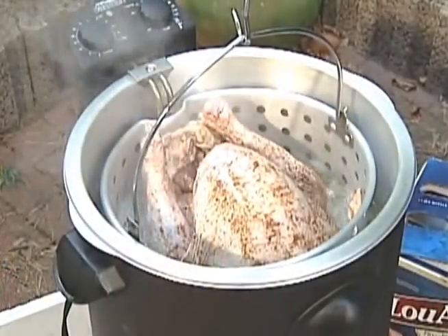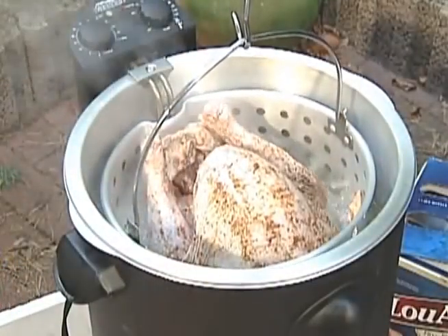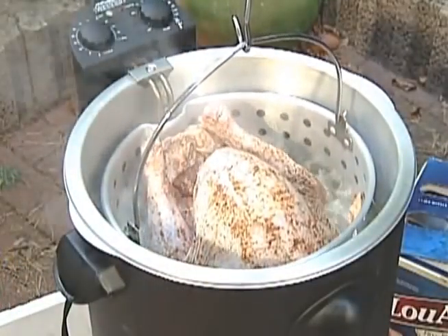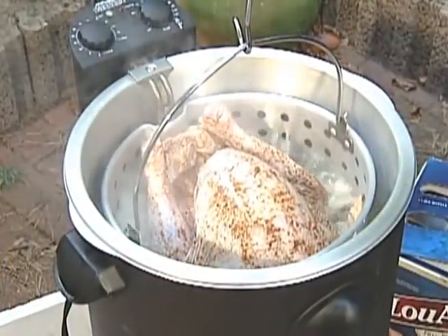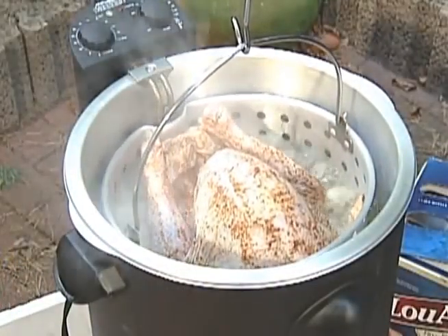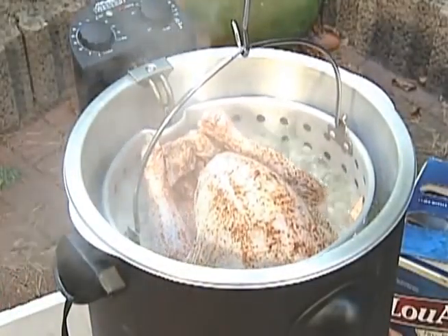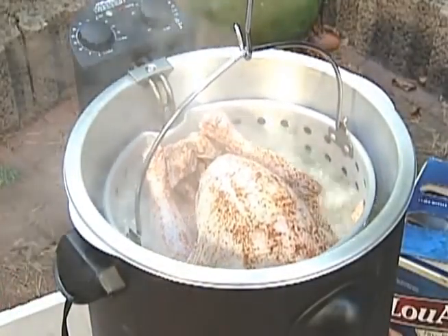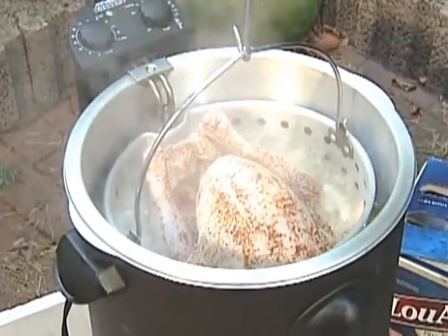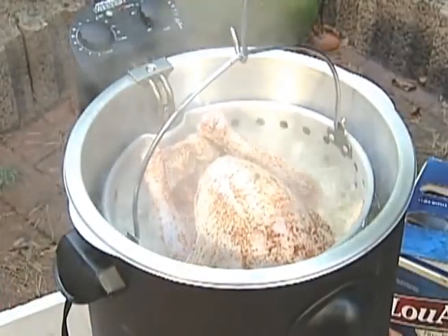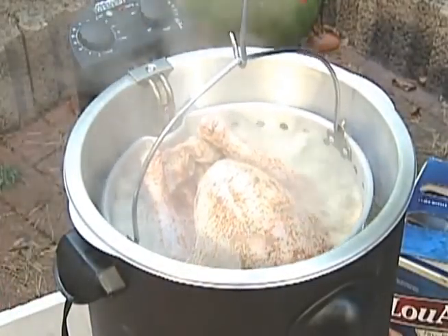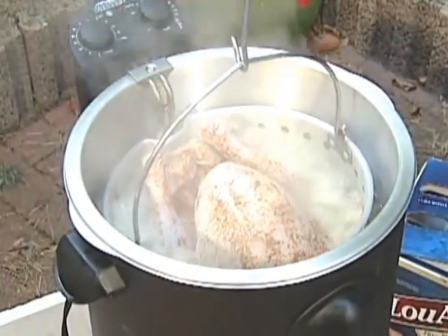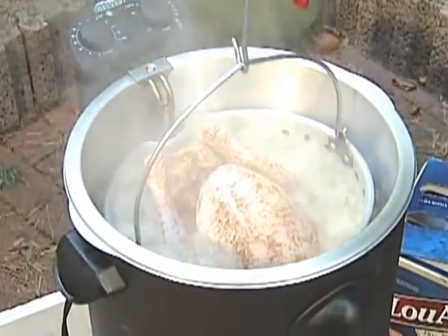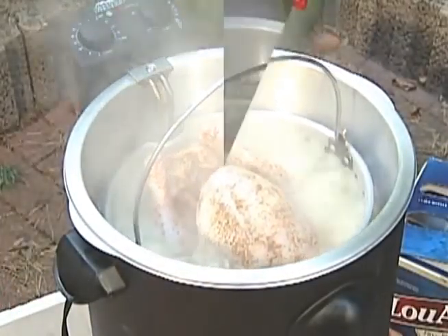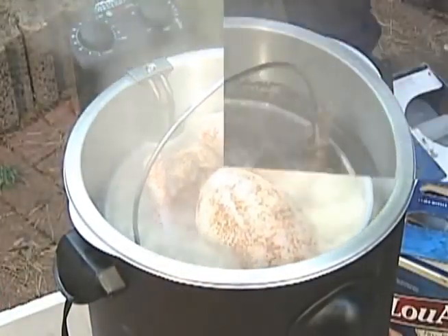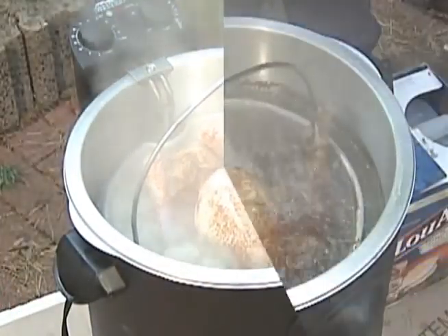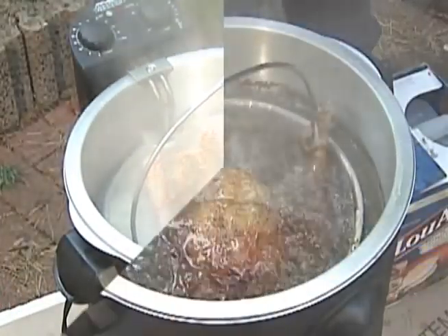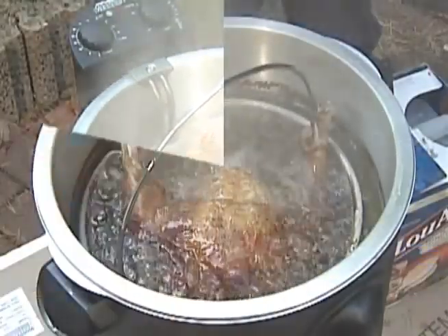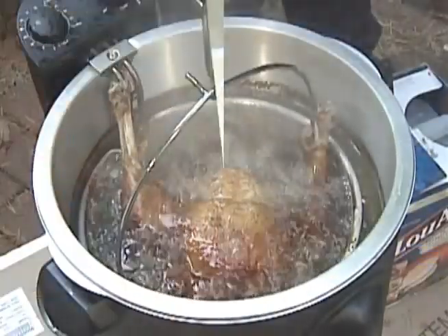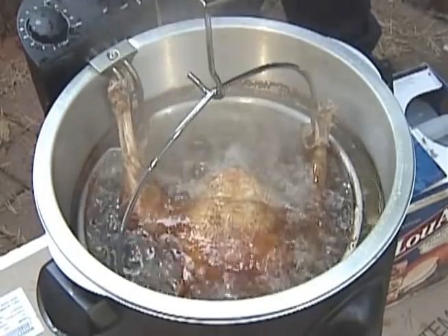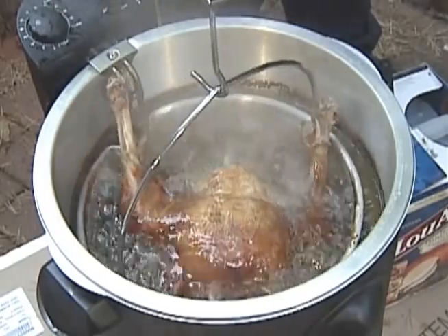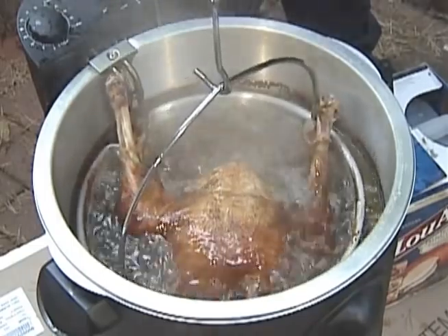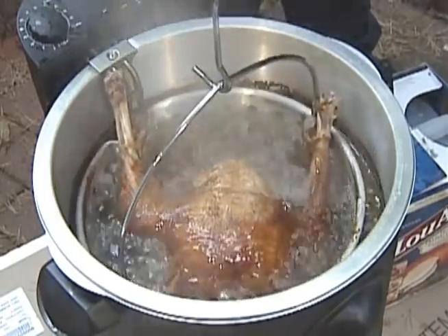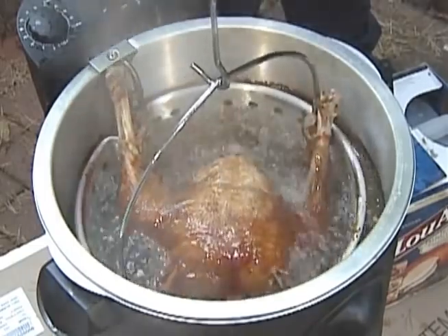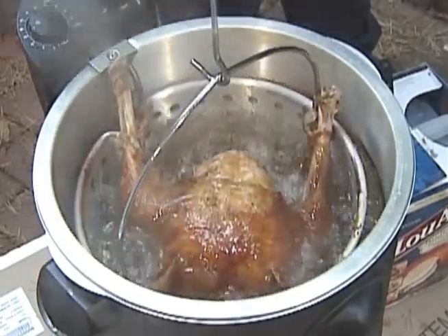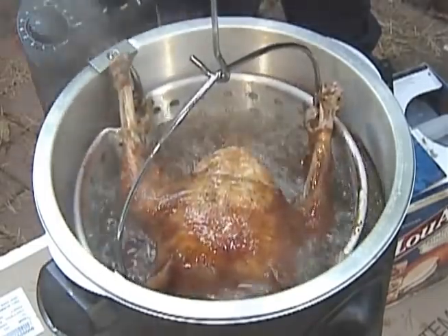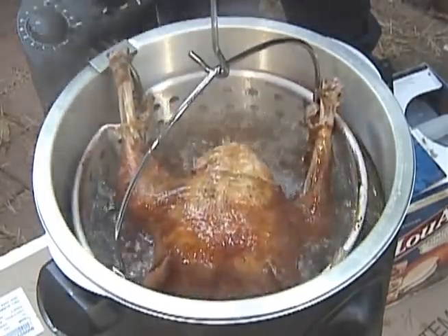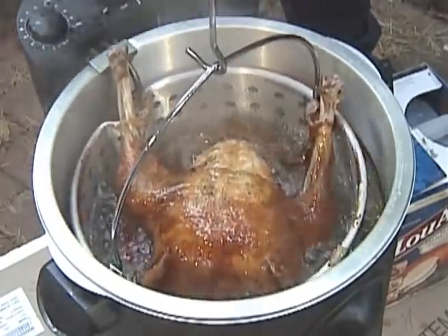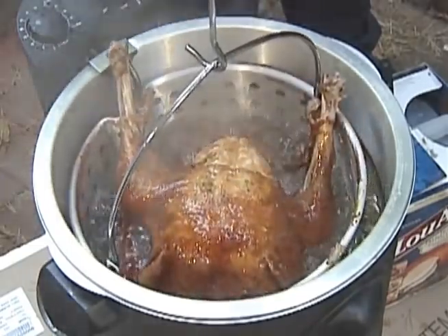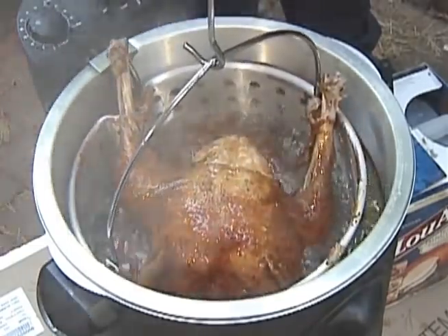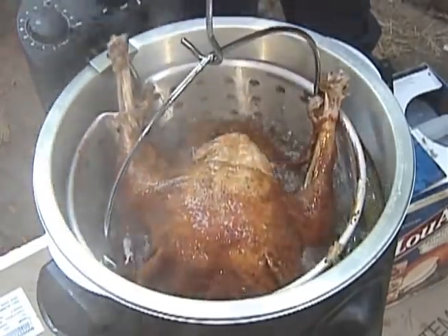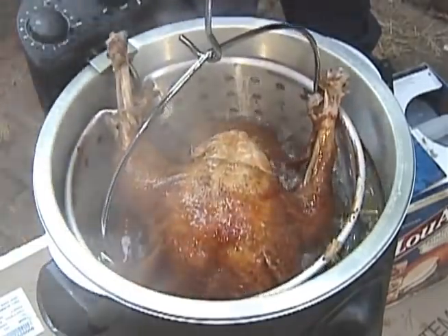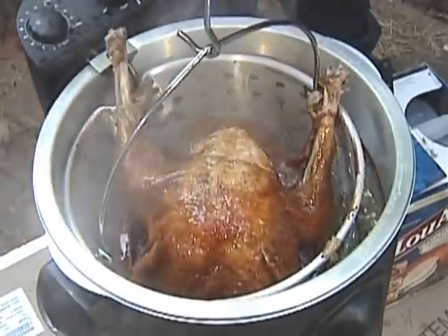Then it's into the hot oil for 30 to 40 minutes. Mmm, looks like we're ready! Thank you!